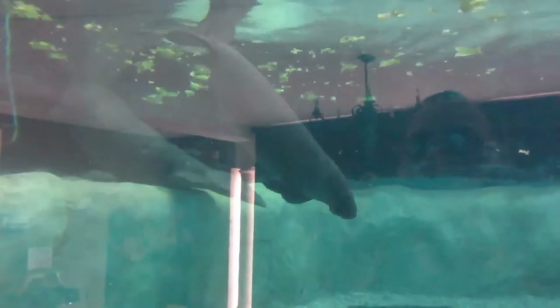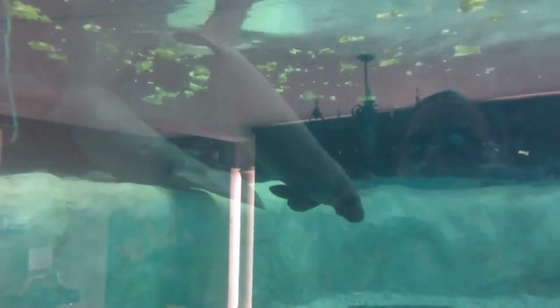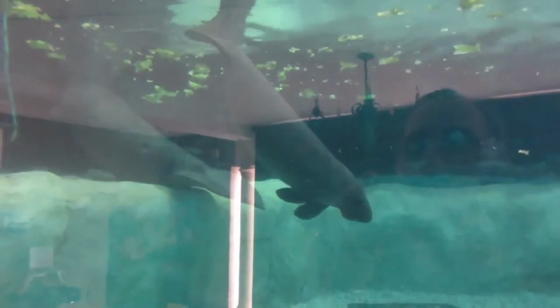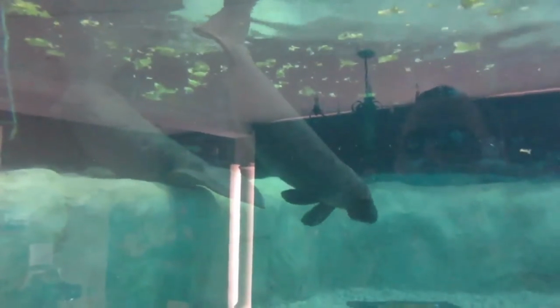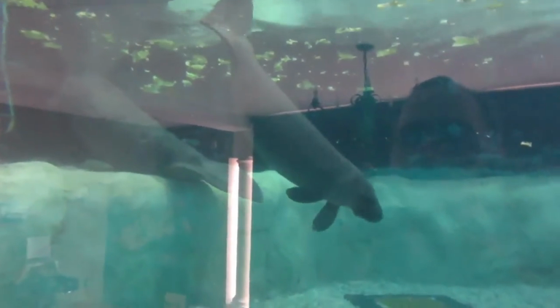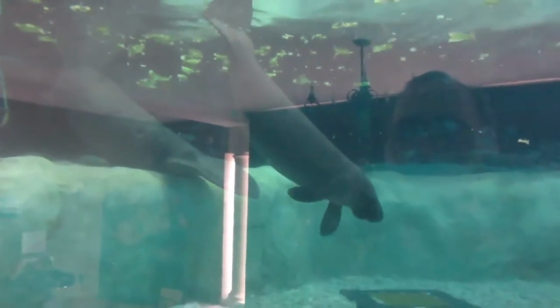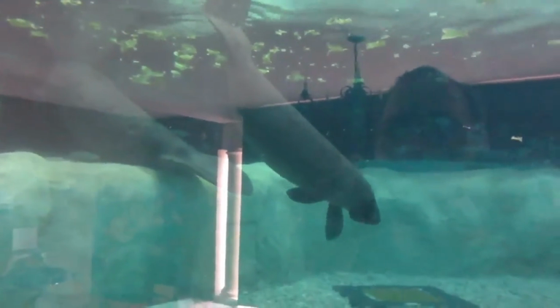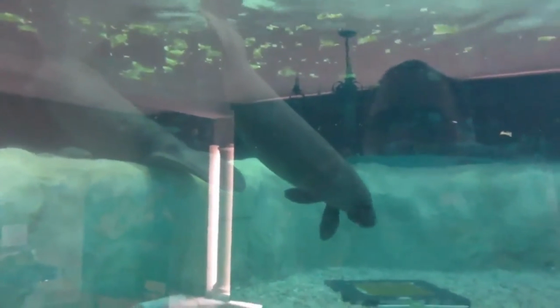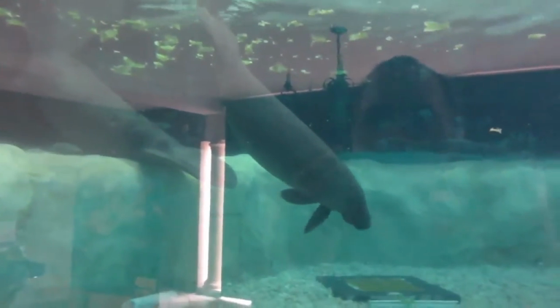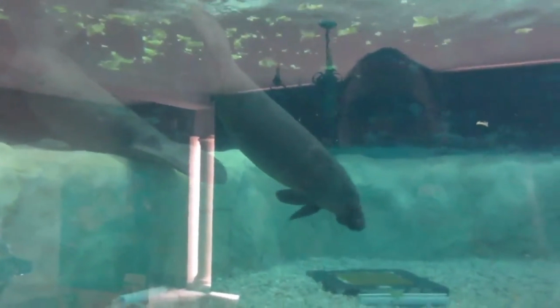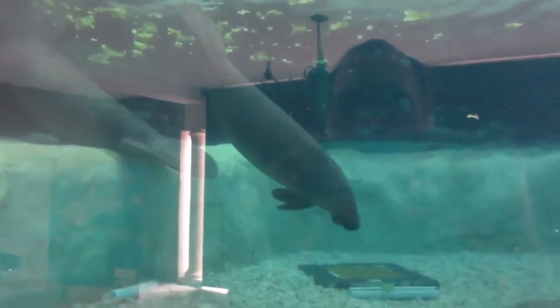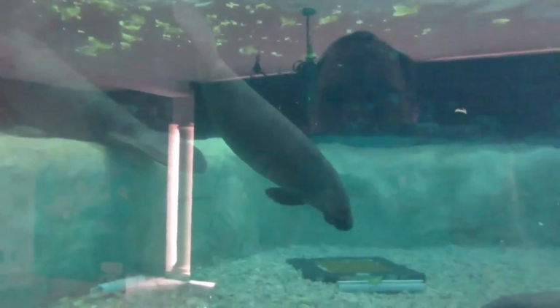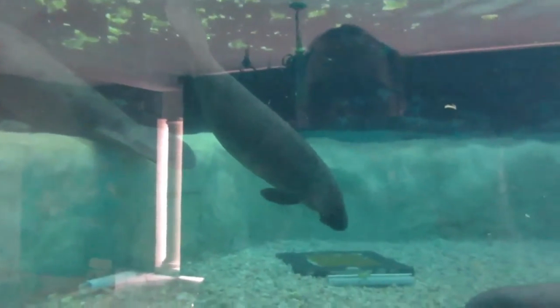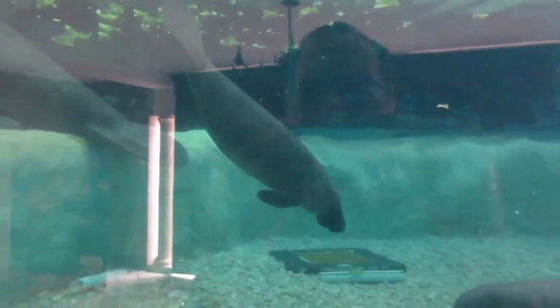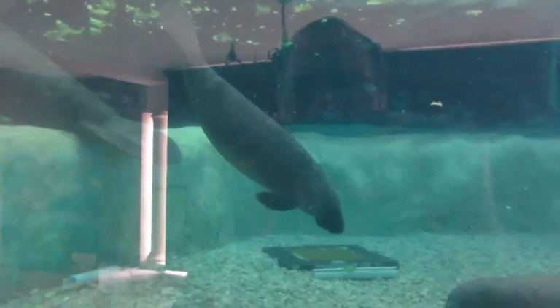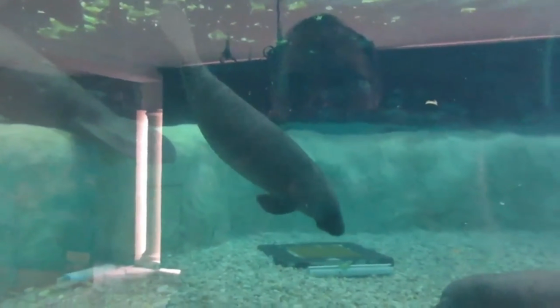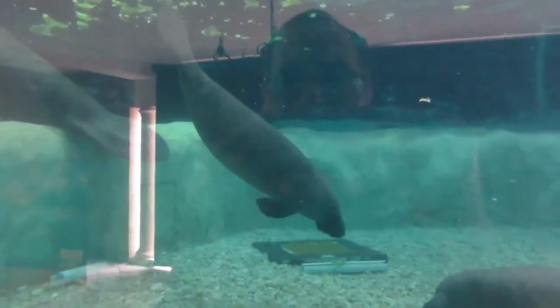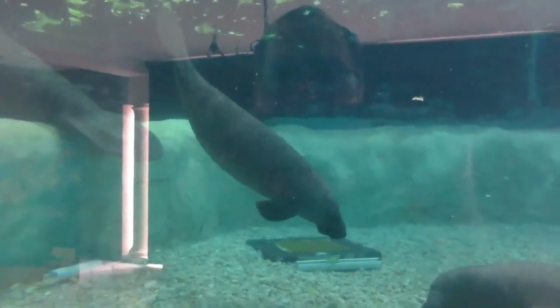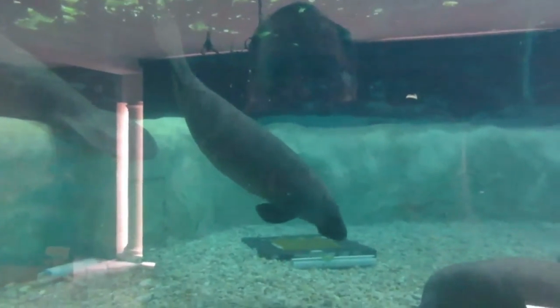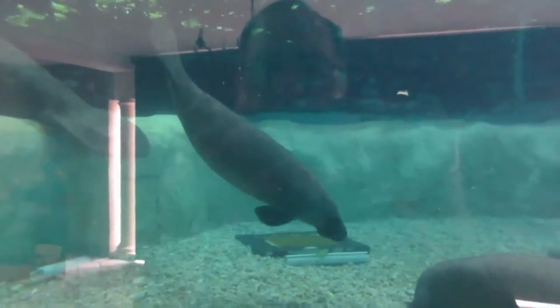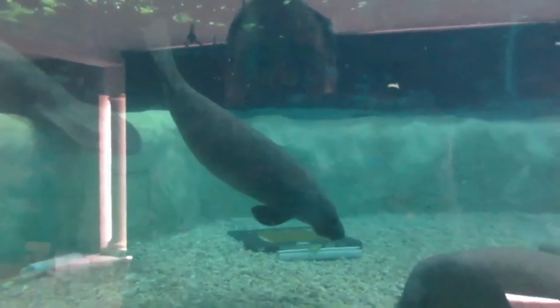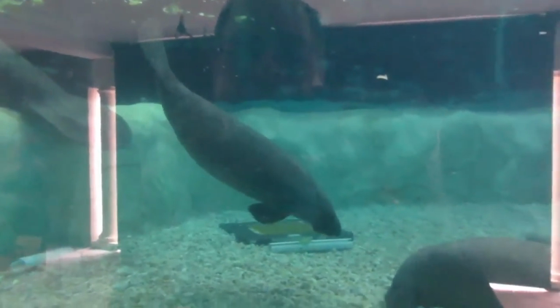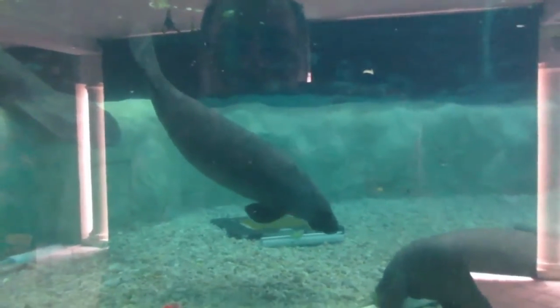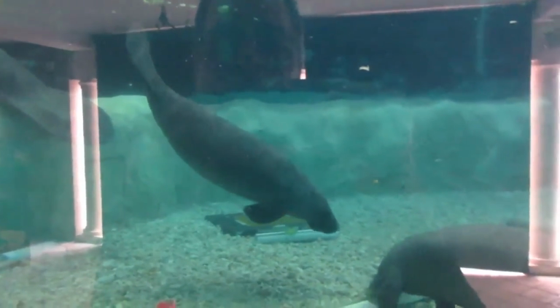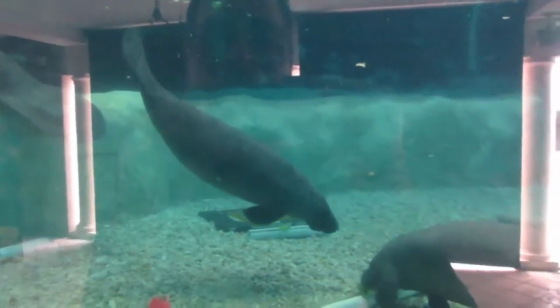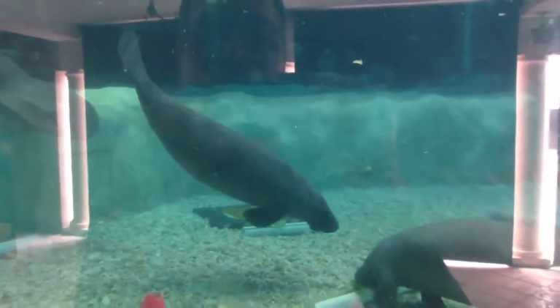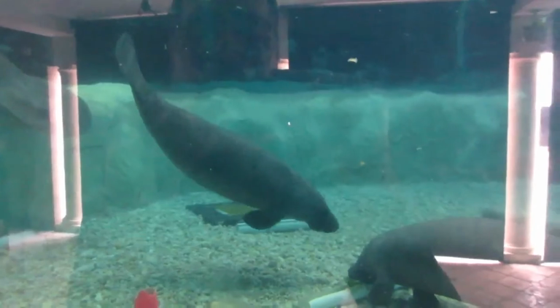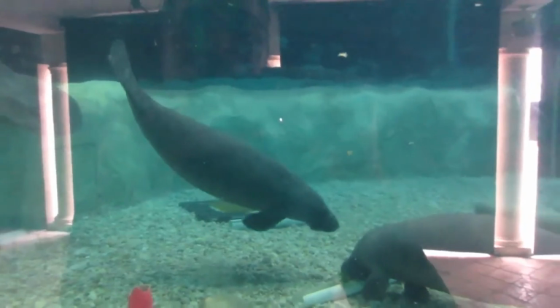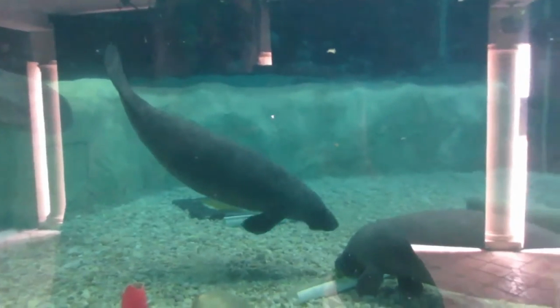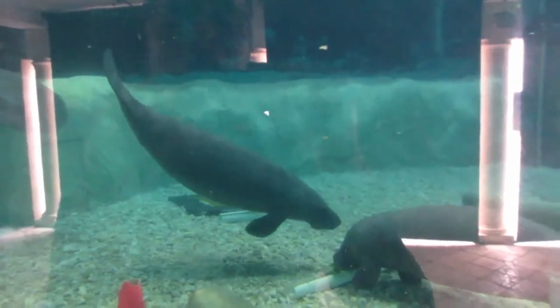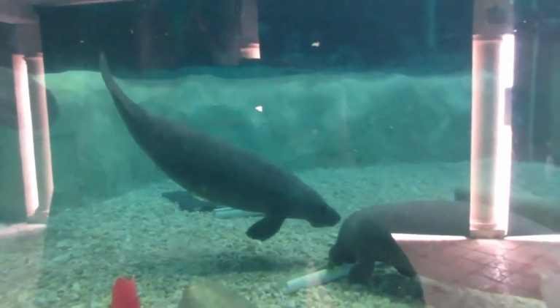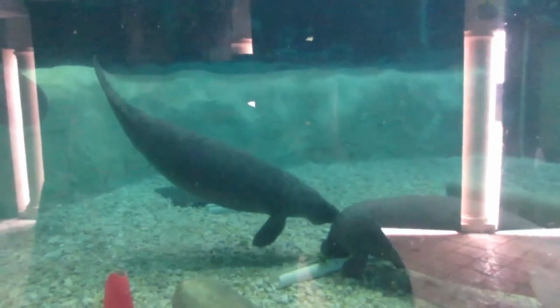I hope you enjoy visiting the South Florida Museum and hanging out with Snooty and me today.